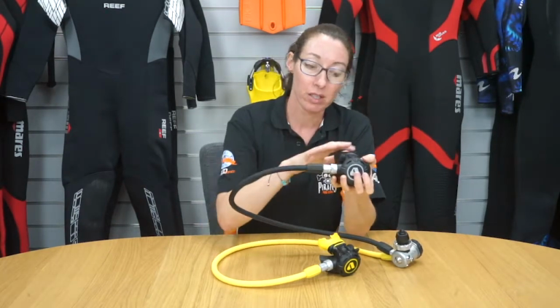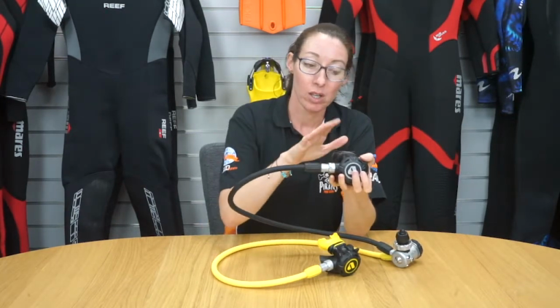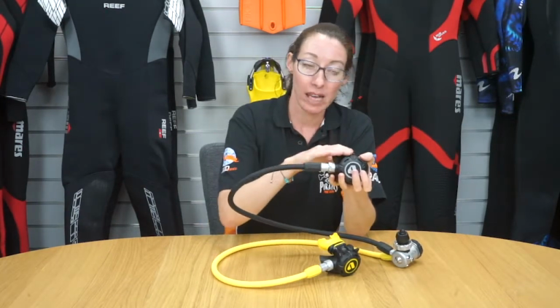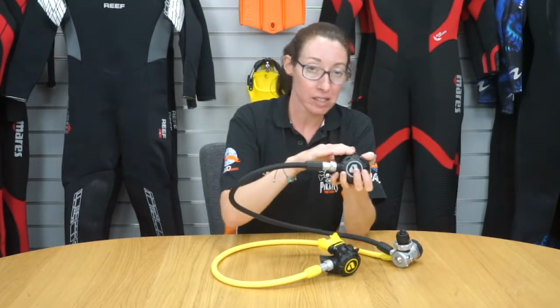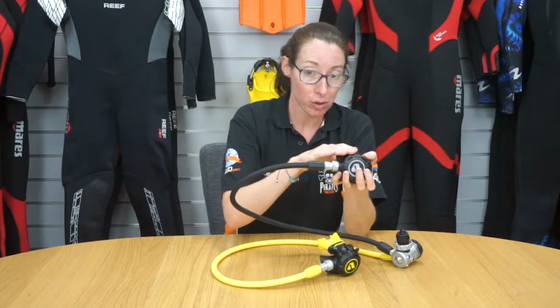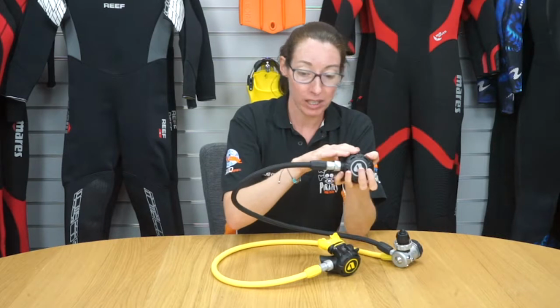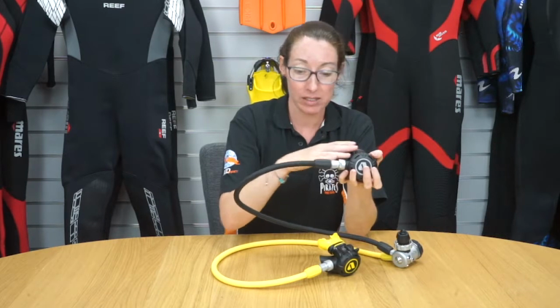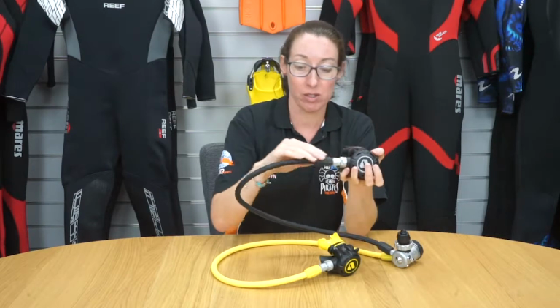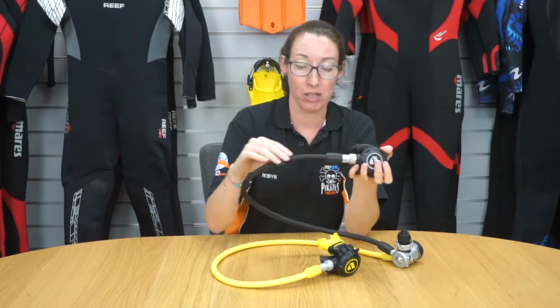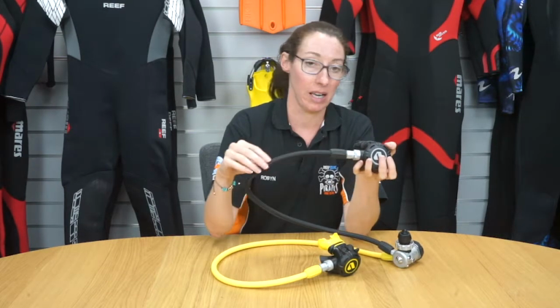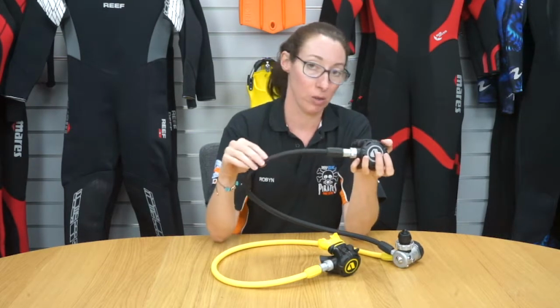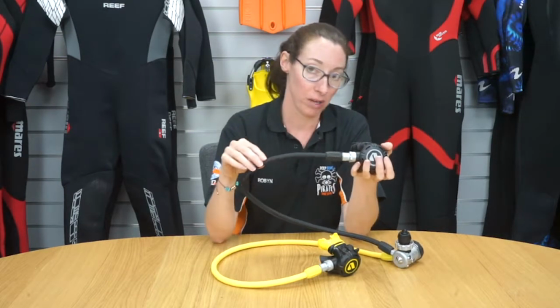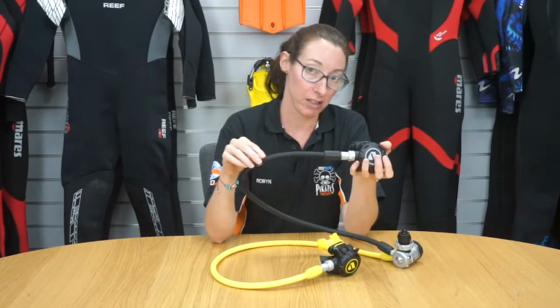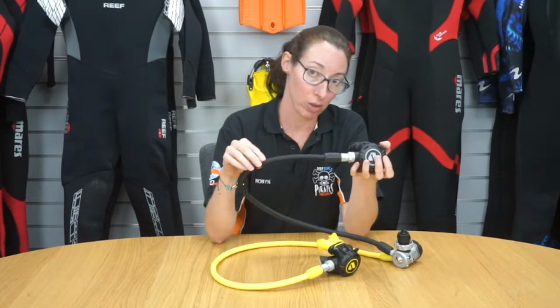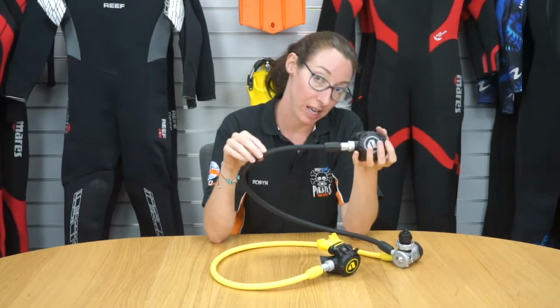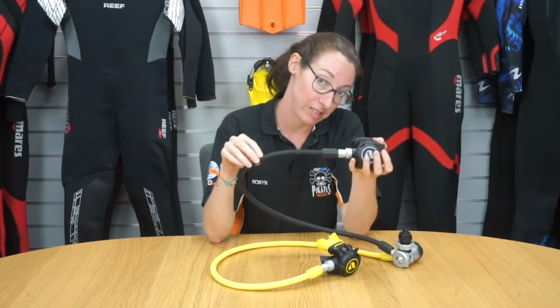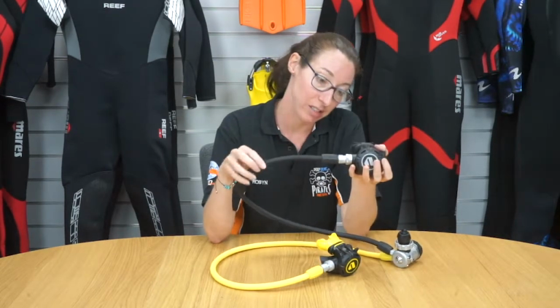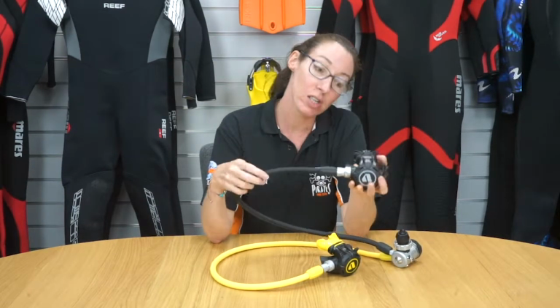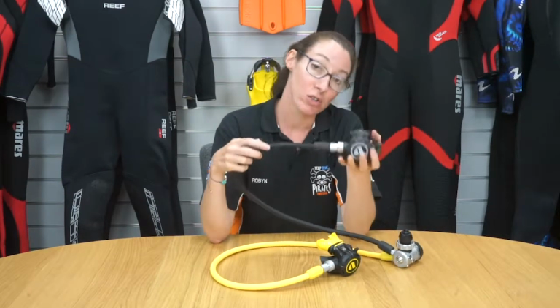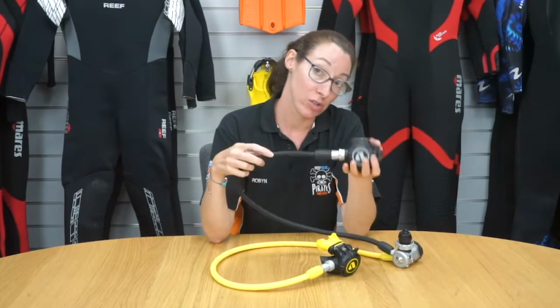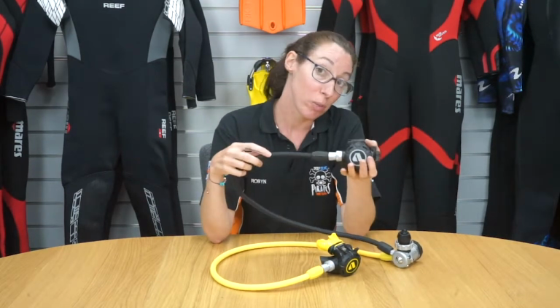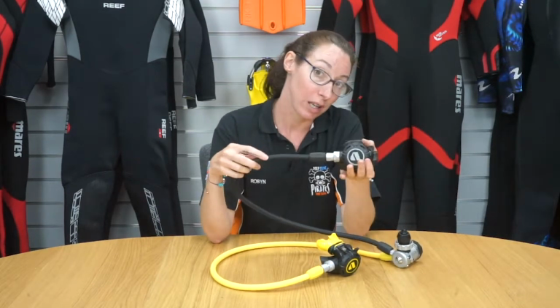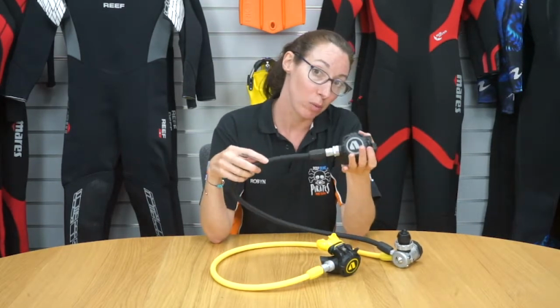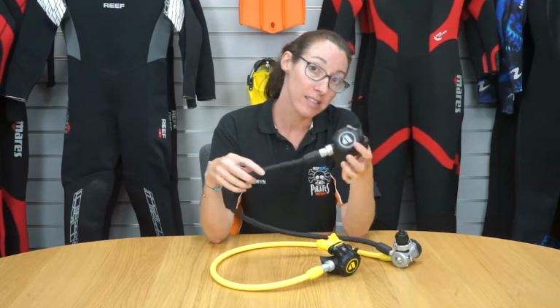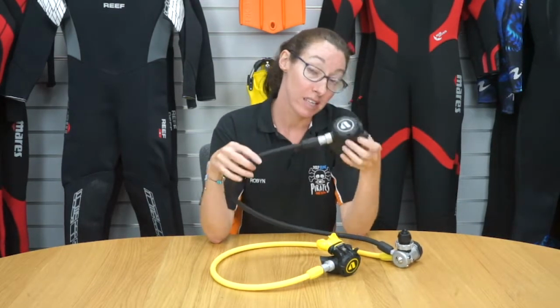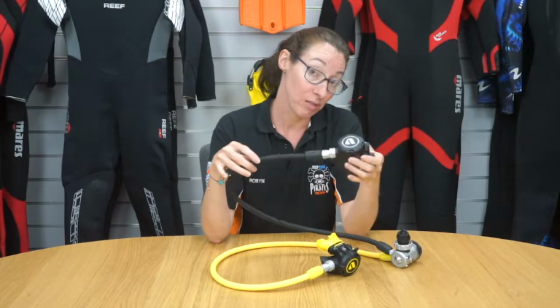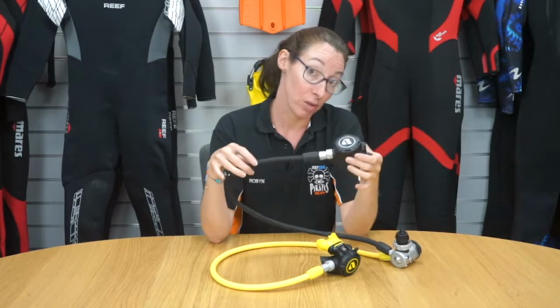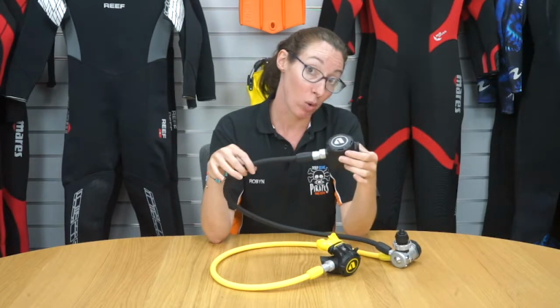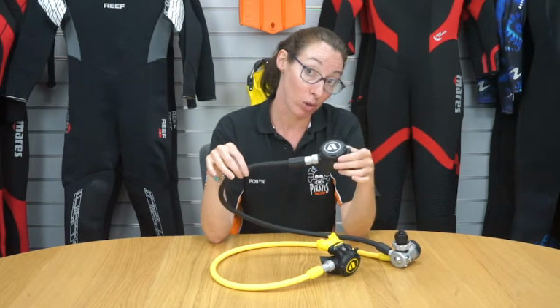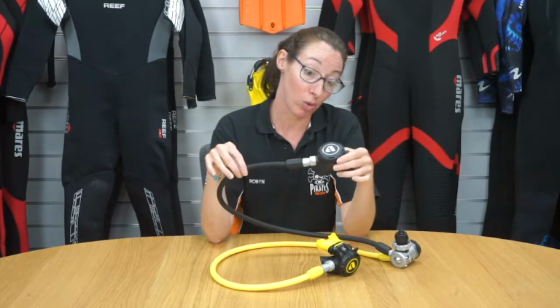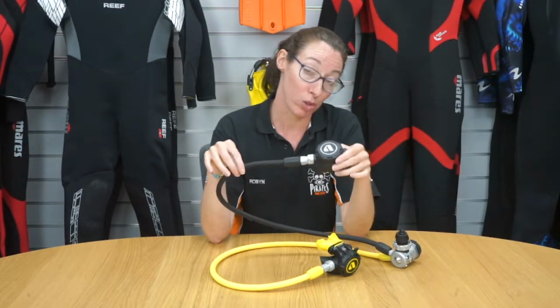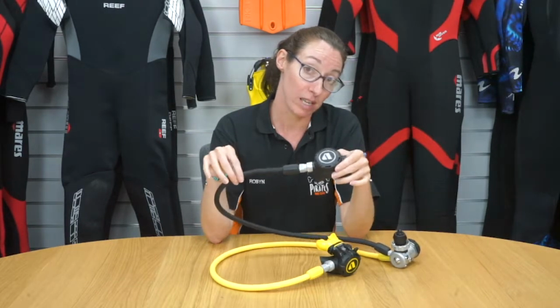The XL4 regulators come with a nylon braided hose as standard, so they're super lightweight even though they're cold water ready.